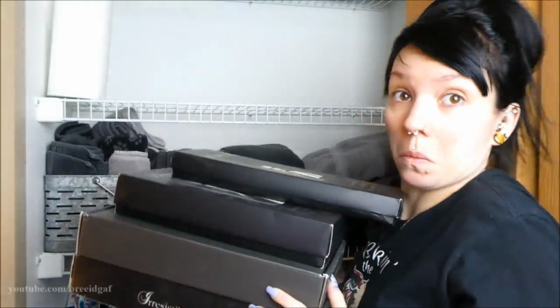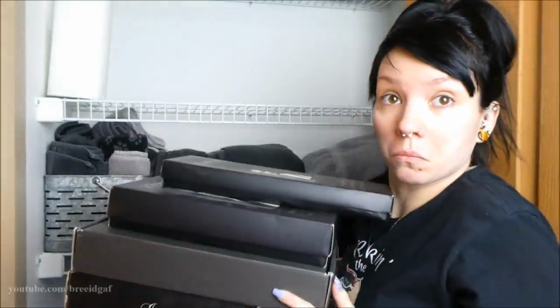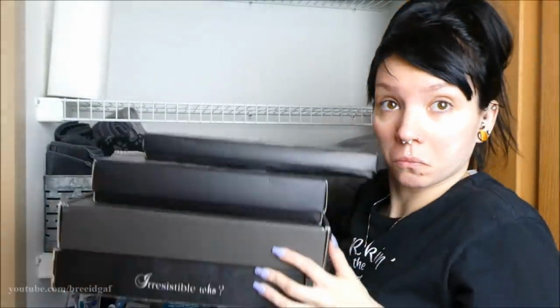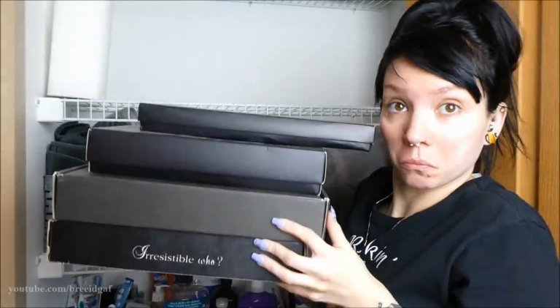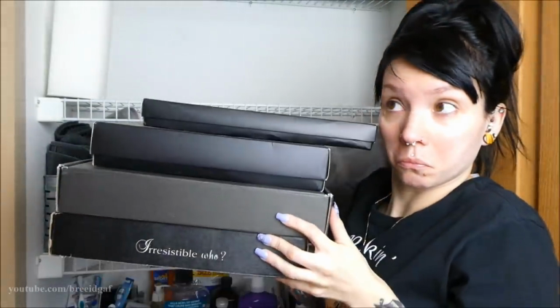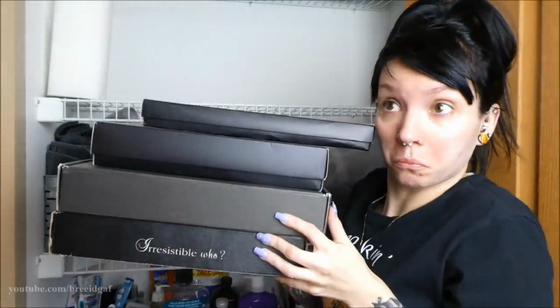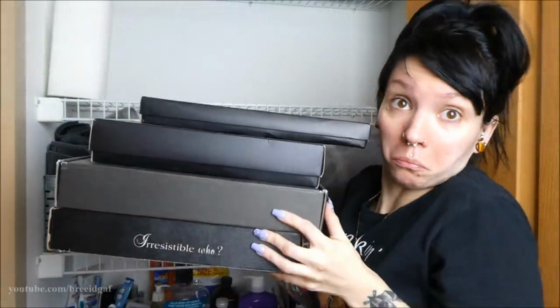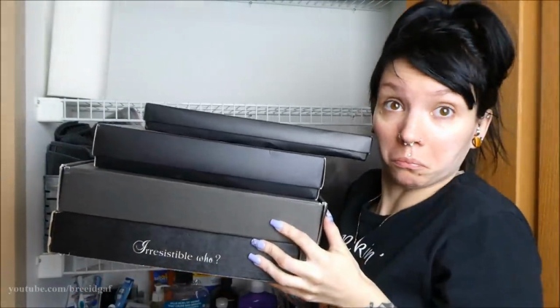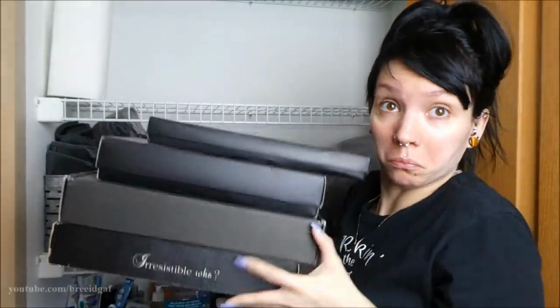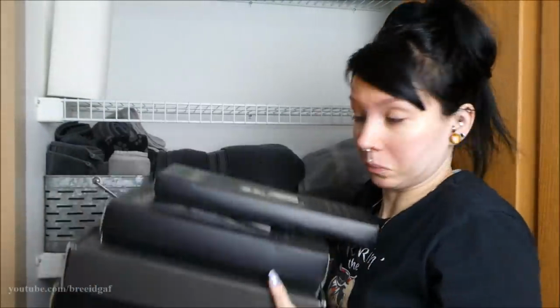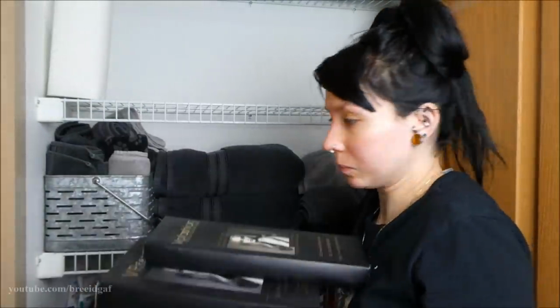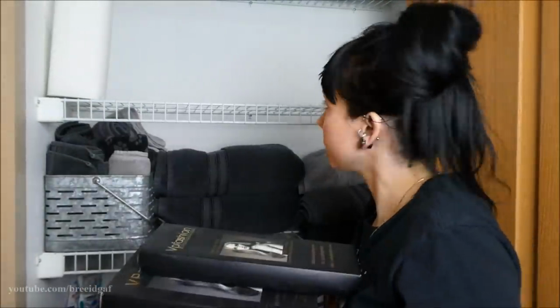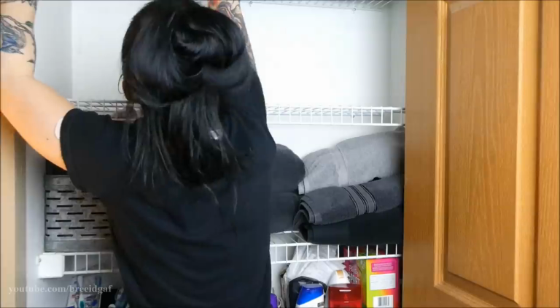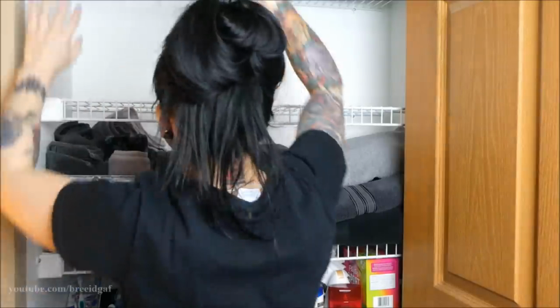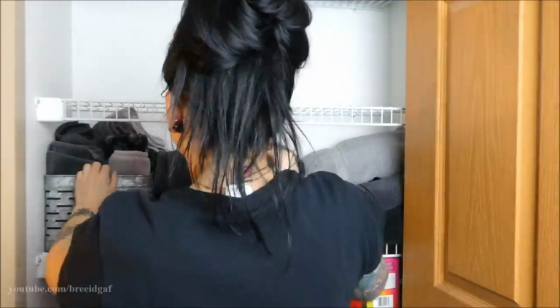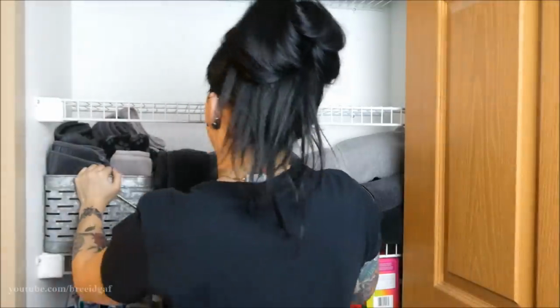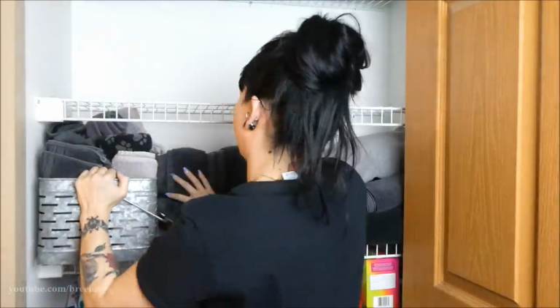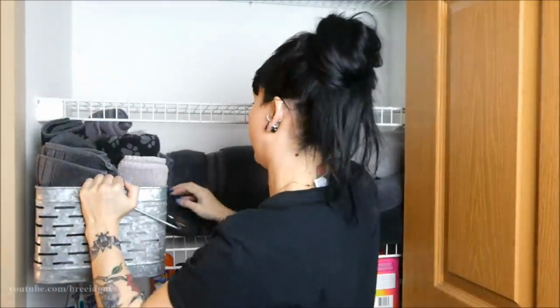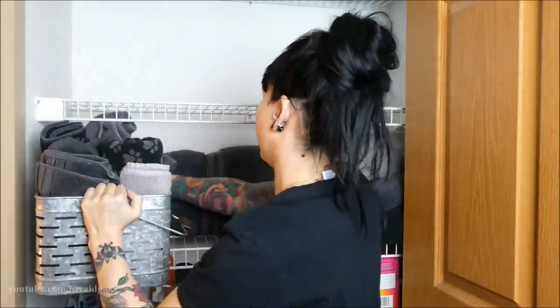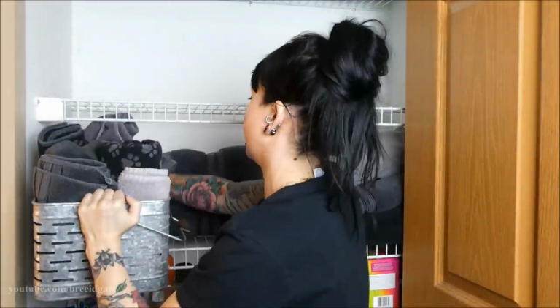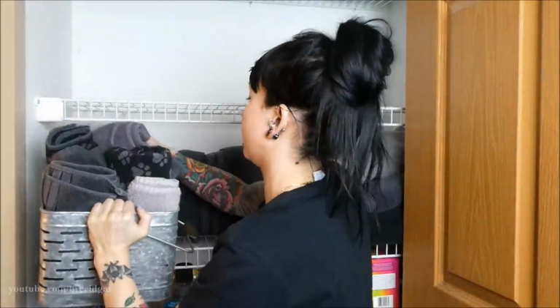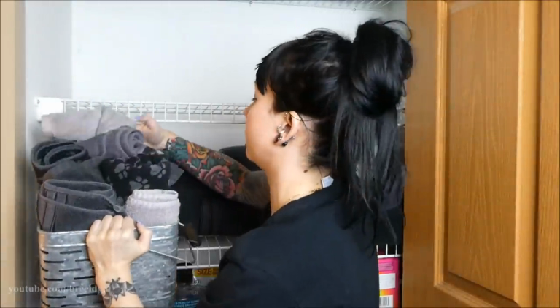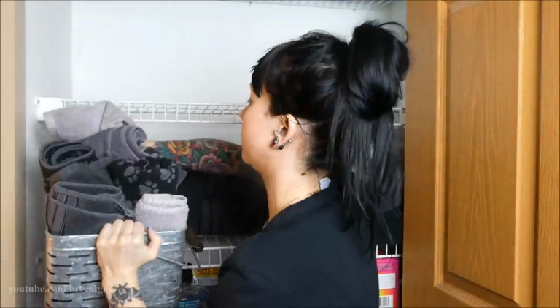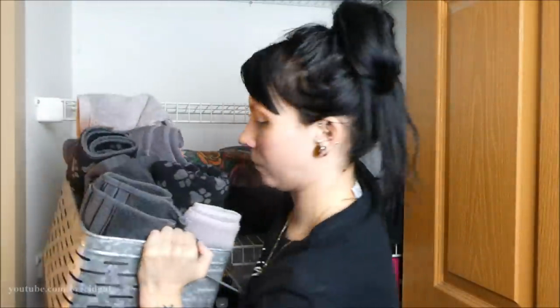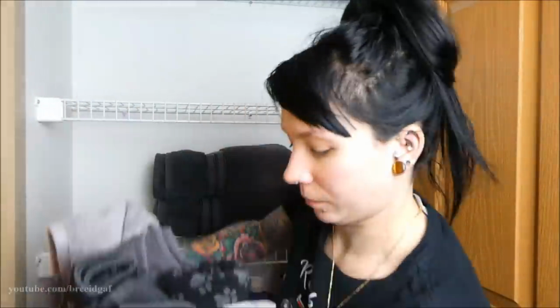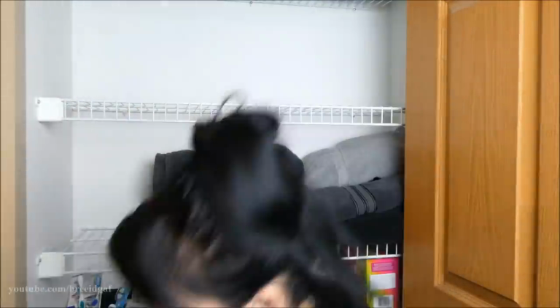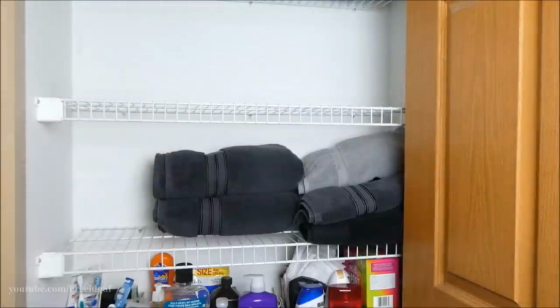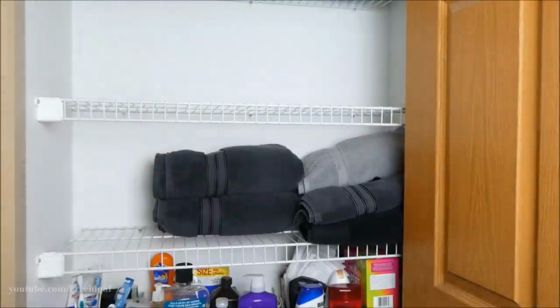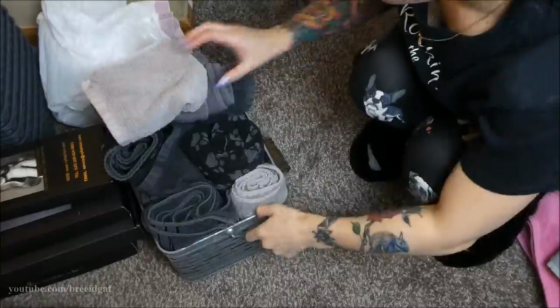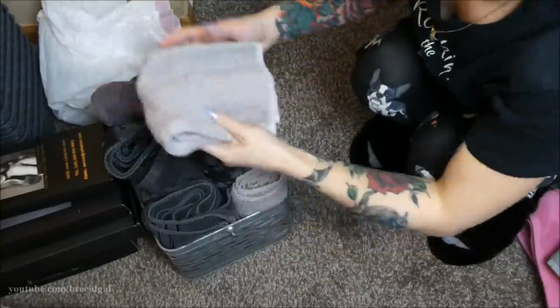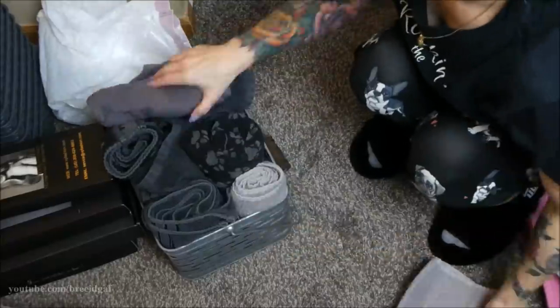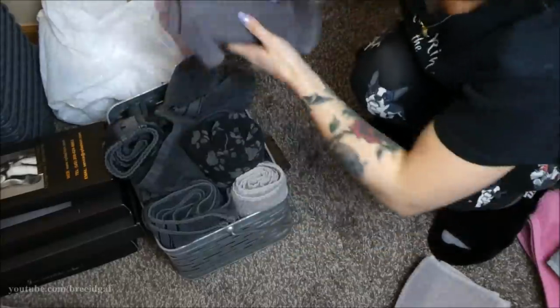This video is kind of all over the place, so I'm sorry we're rushing through it. We're taking out some boxes and taking stuff out of the closet.